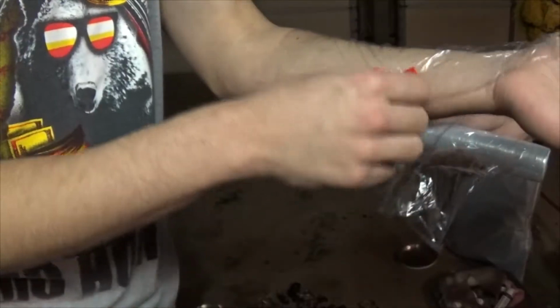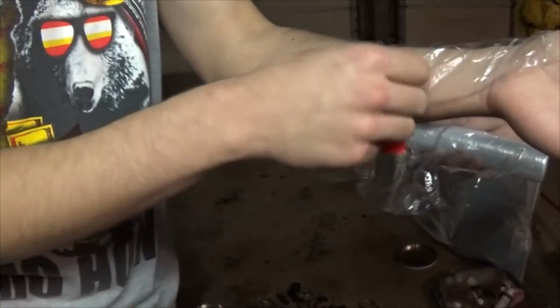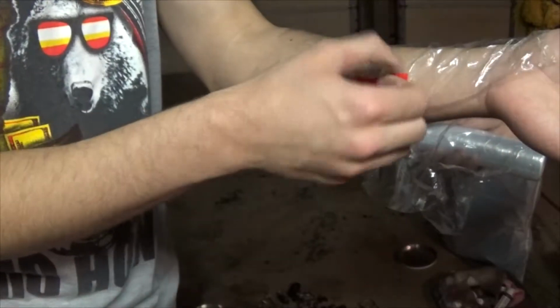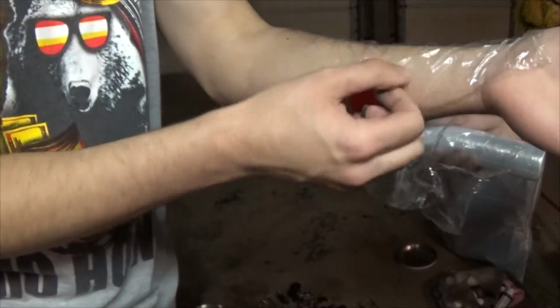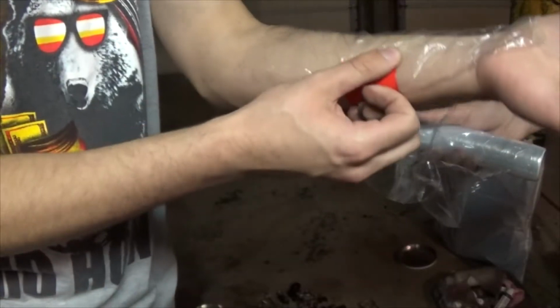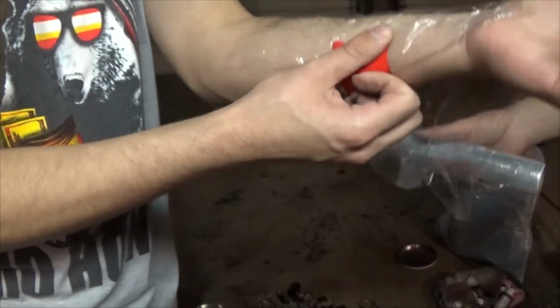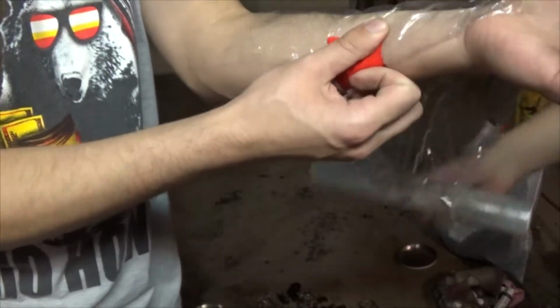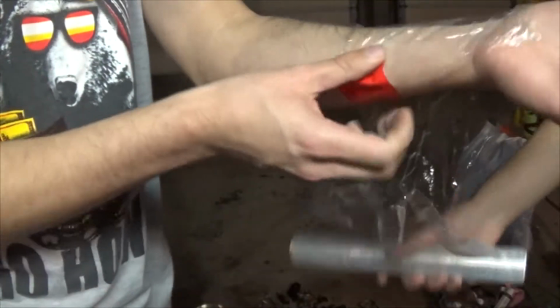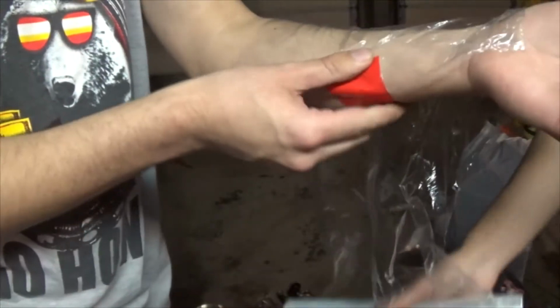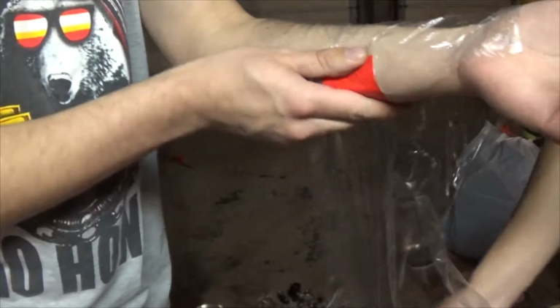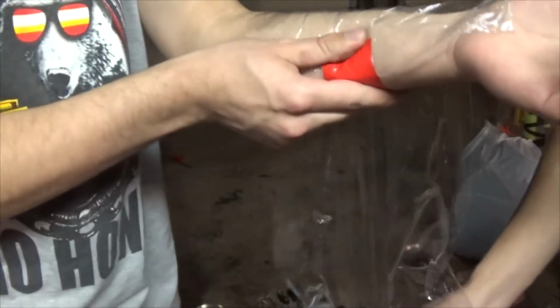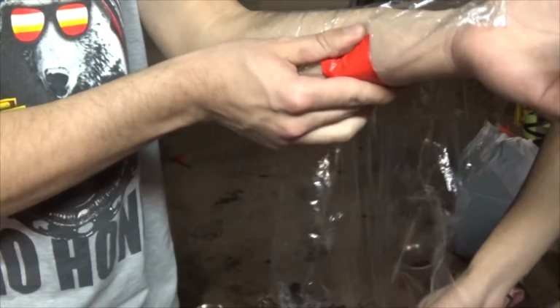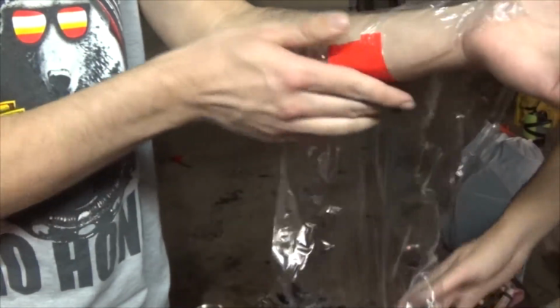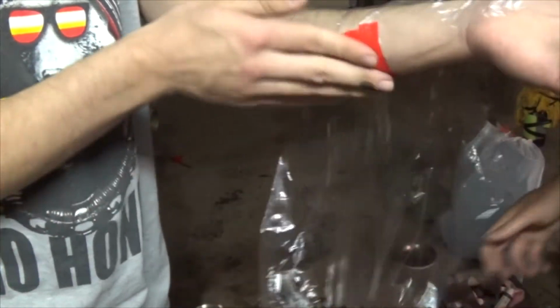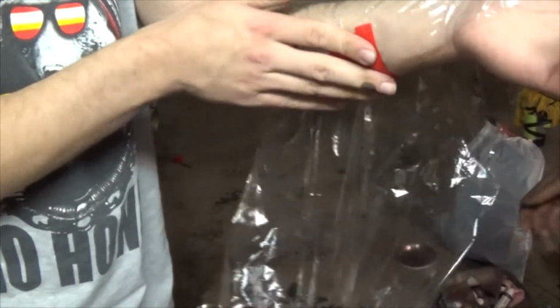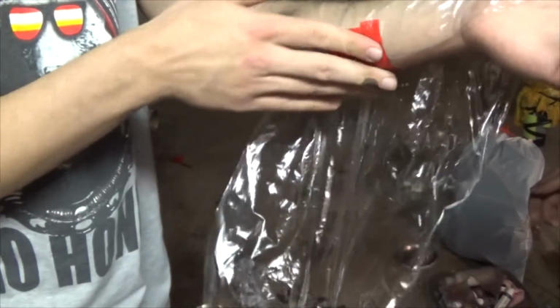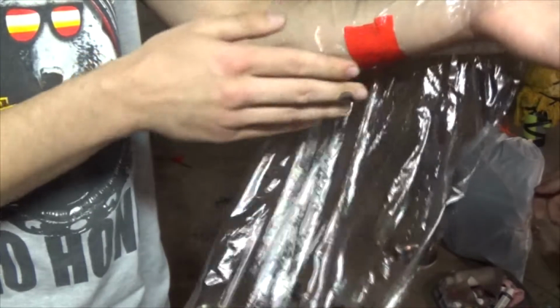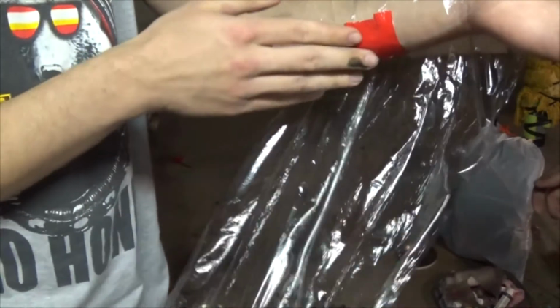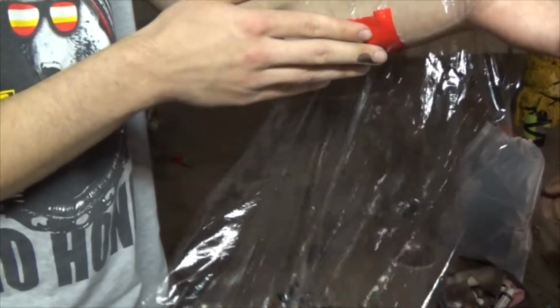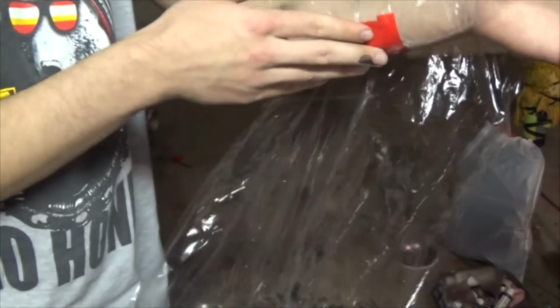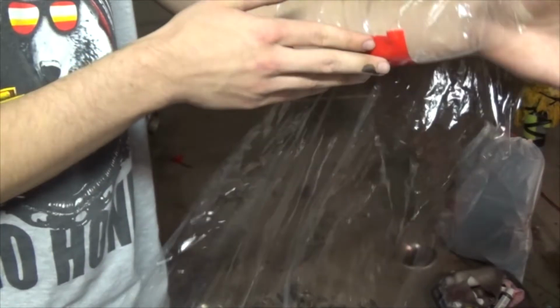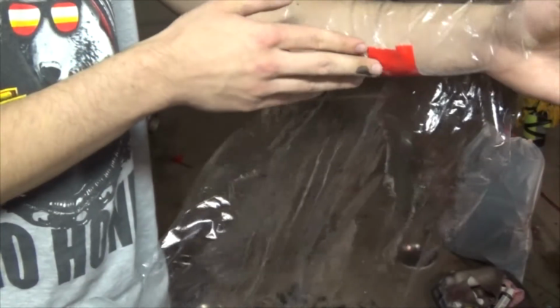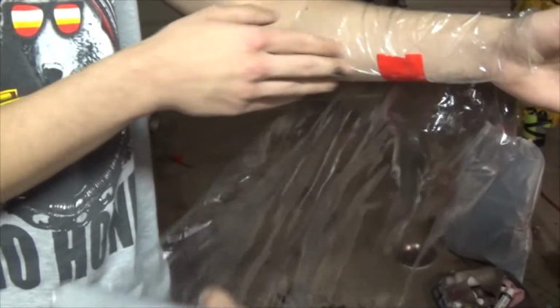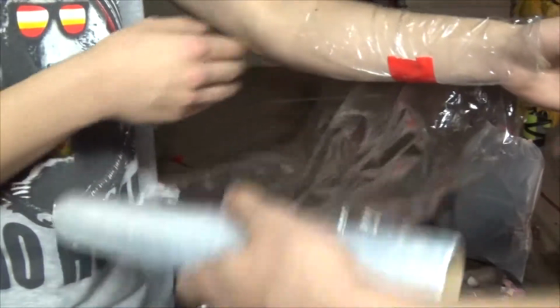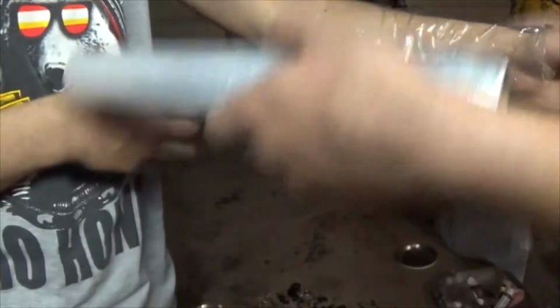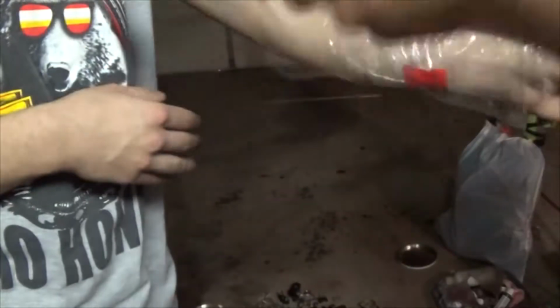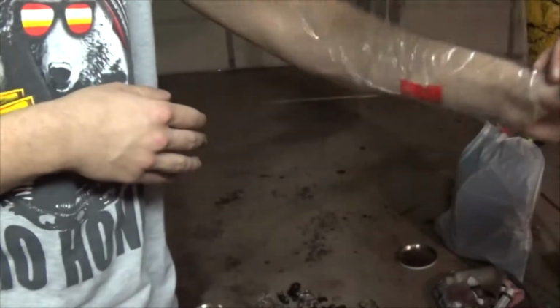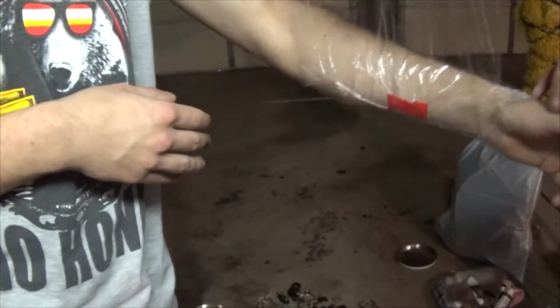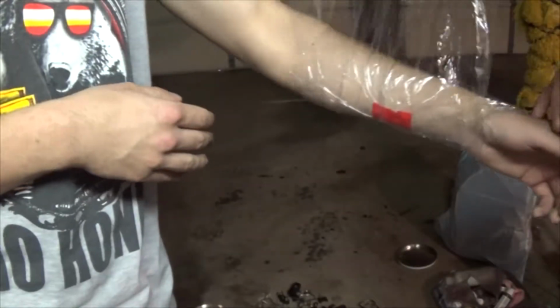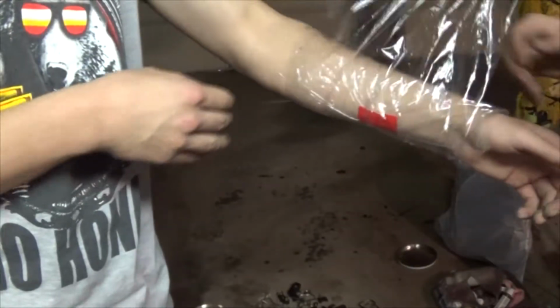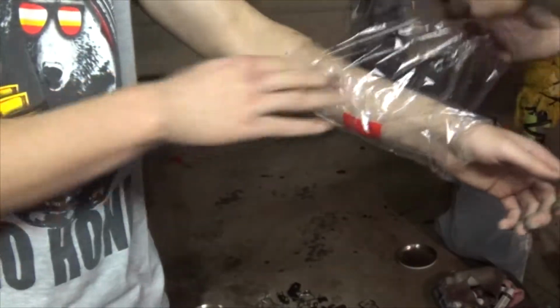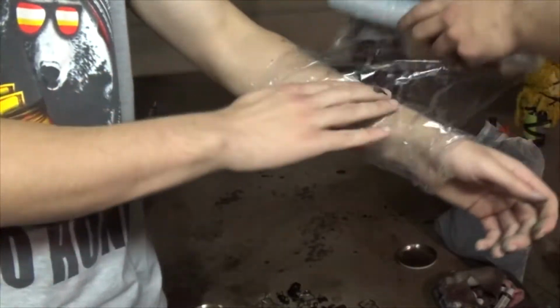First, make a template of your arm by wrapping saran wrap around your arm and taping it down with duct tape.